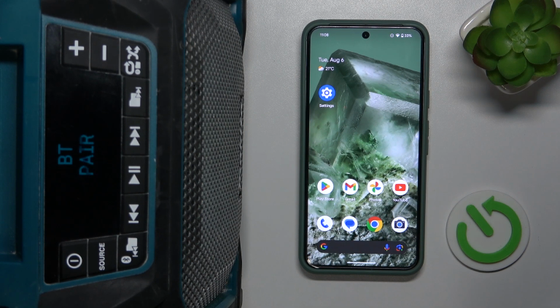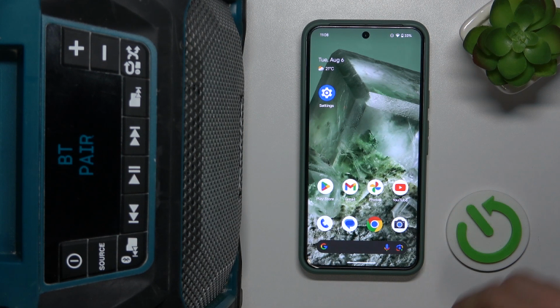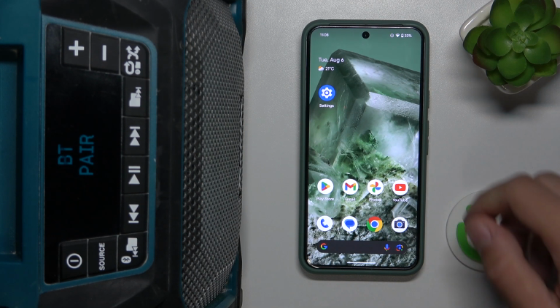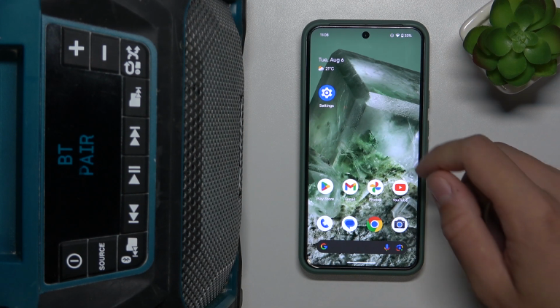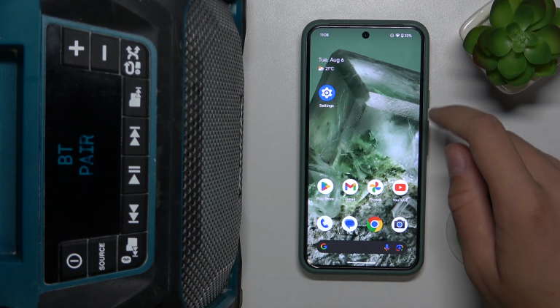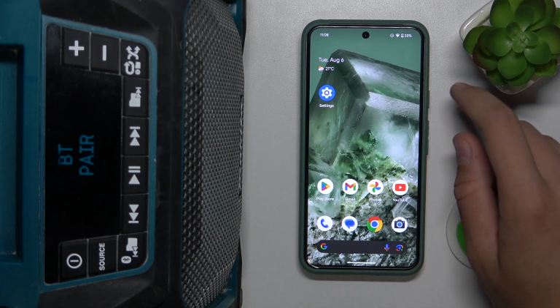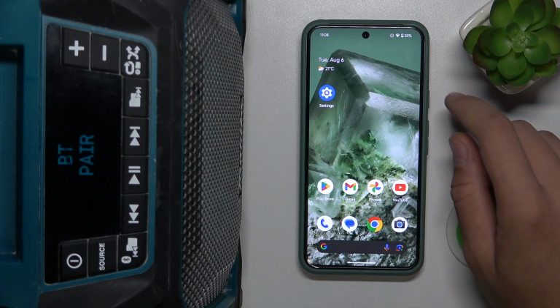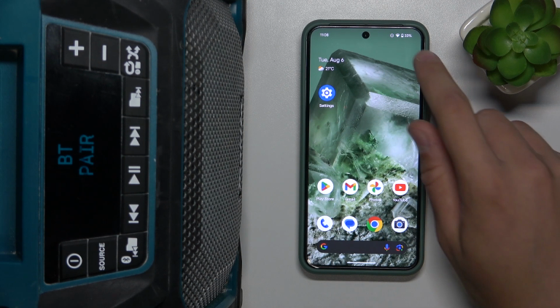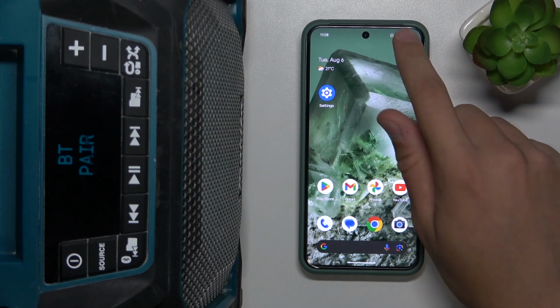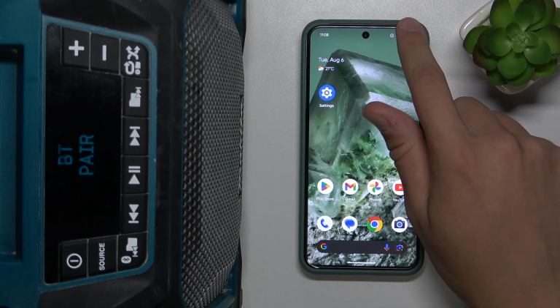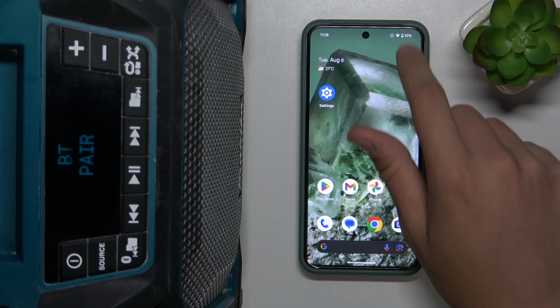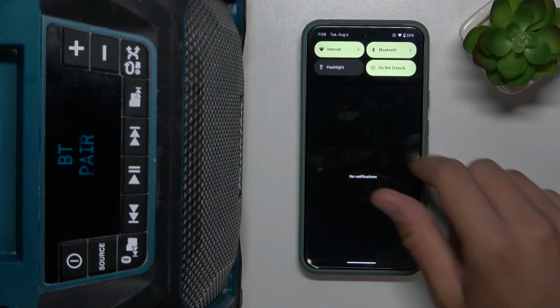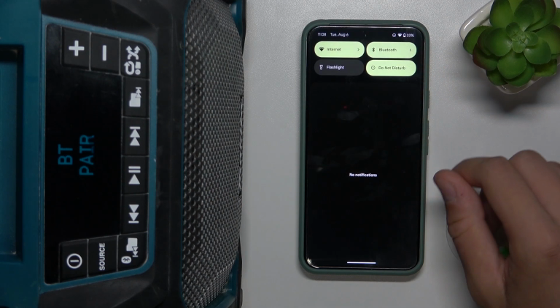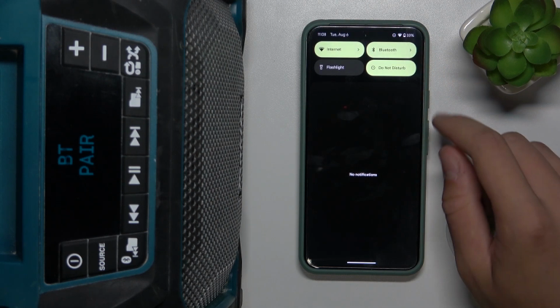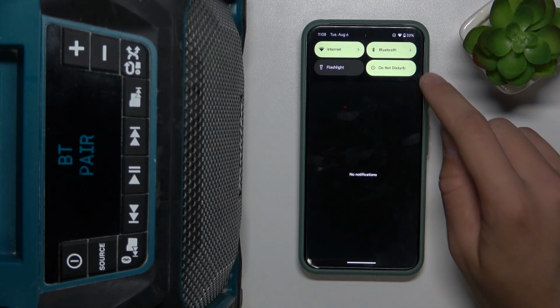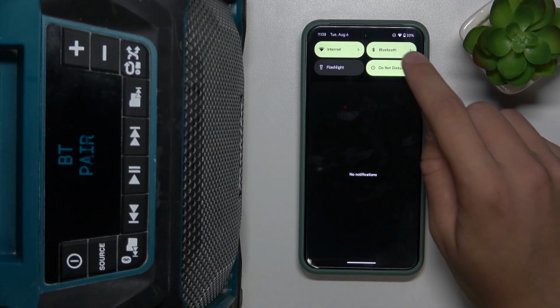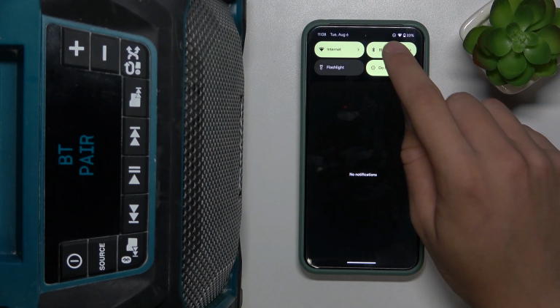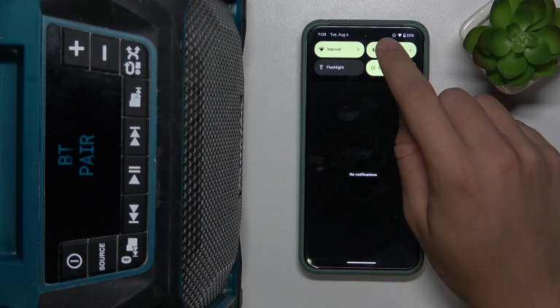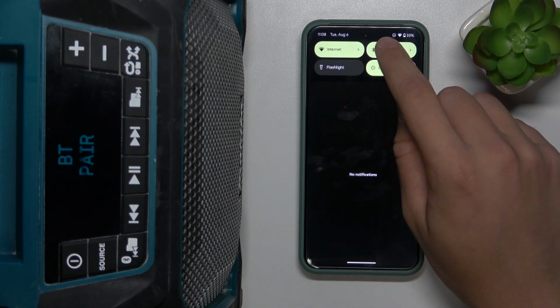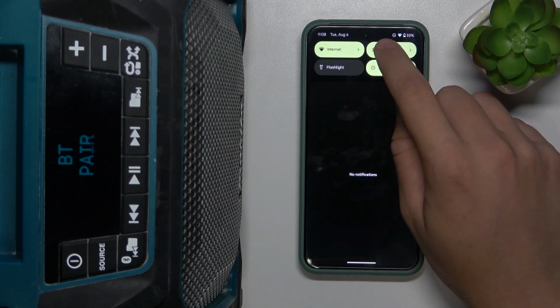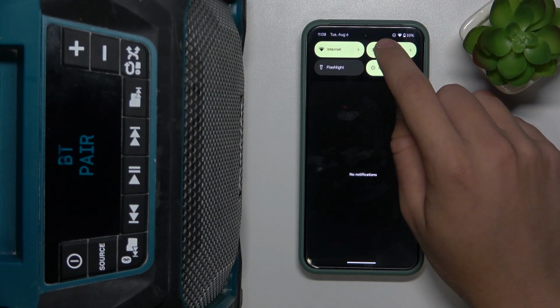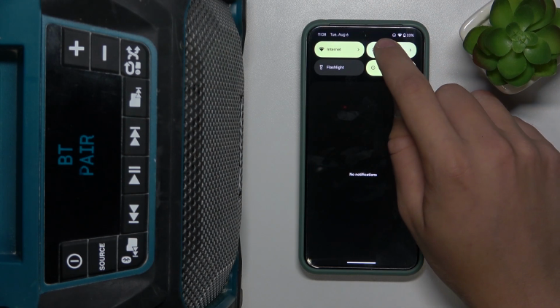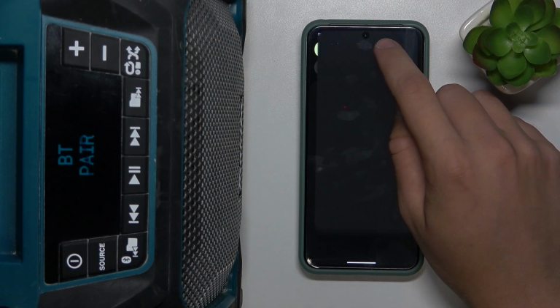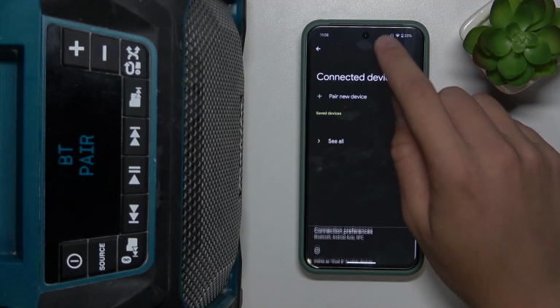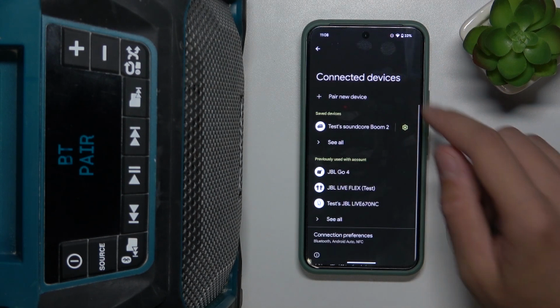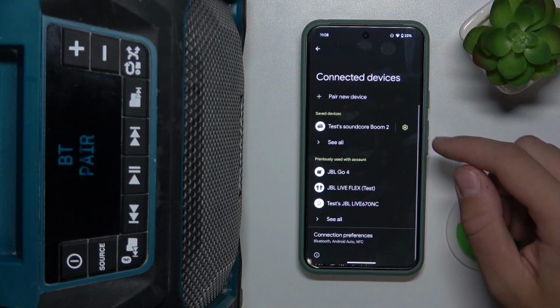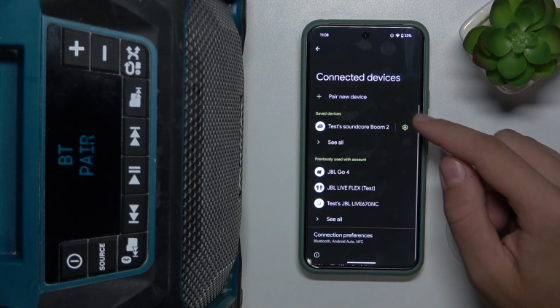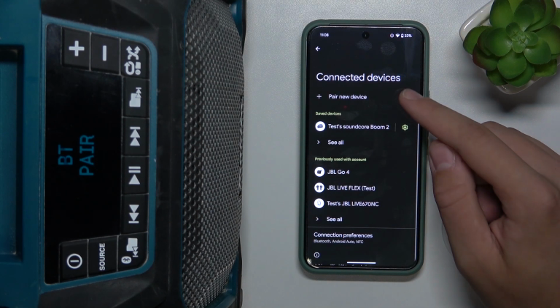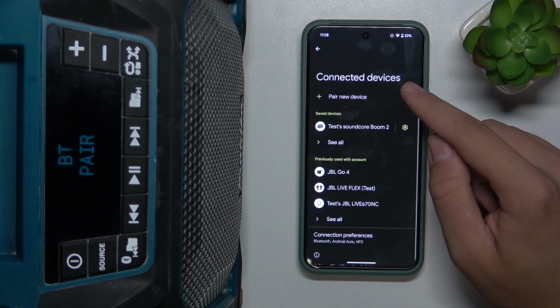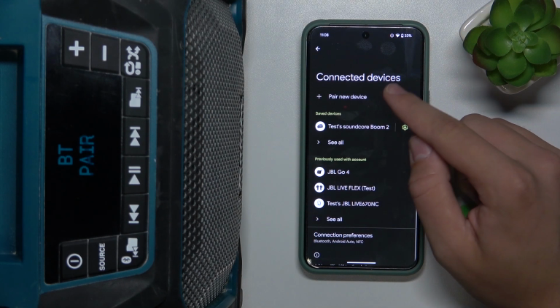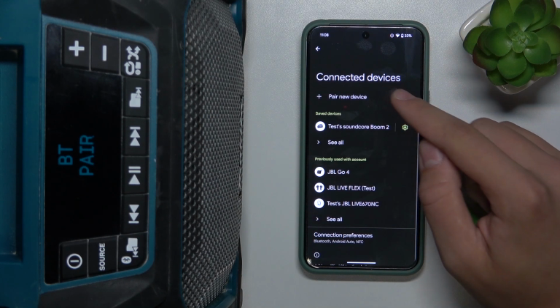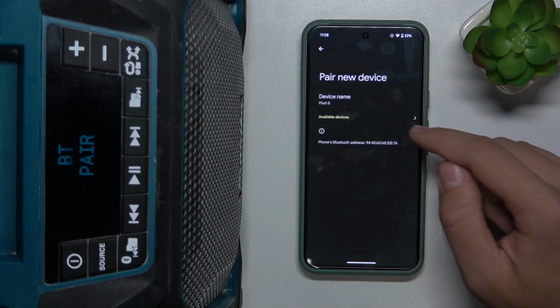Next, we have to go to our control panel, hold finger on Bluetooth, and click pair new device.